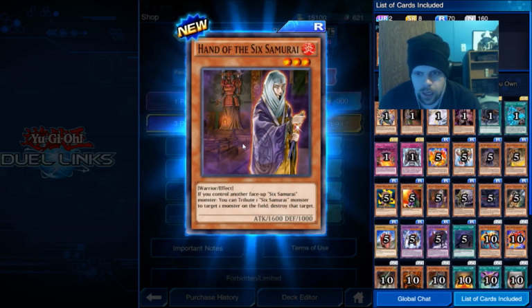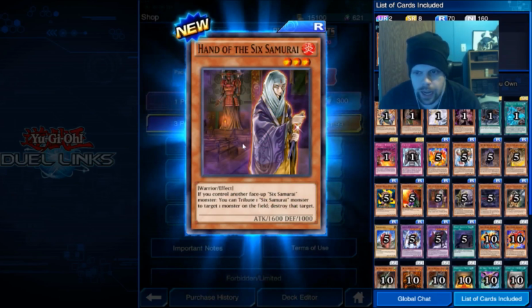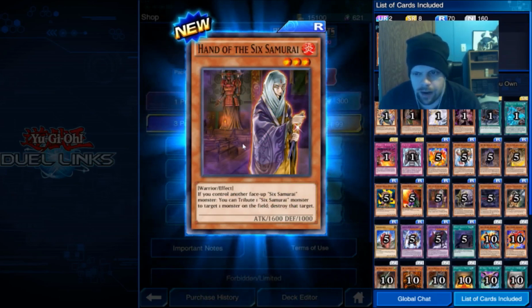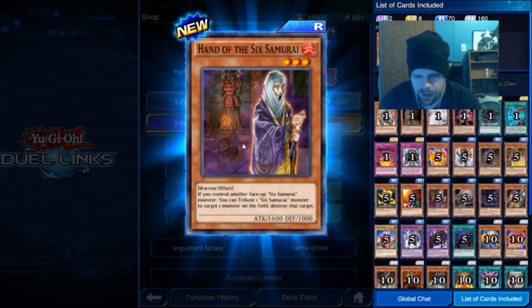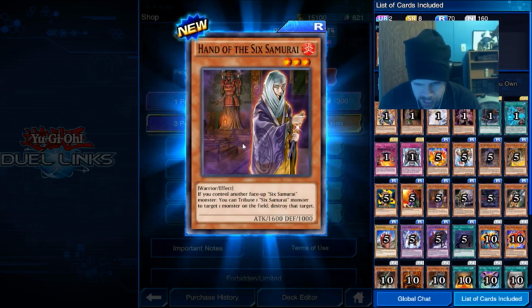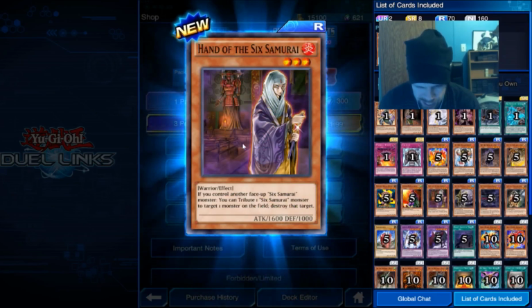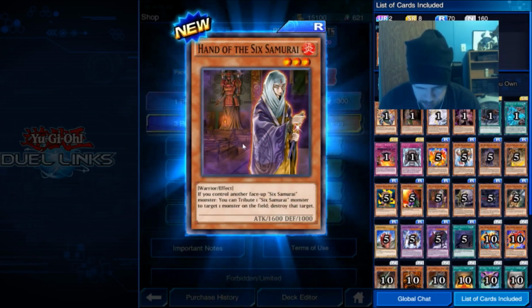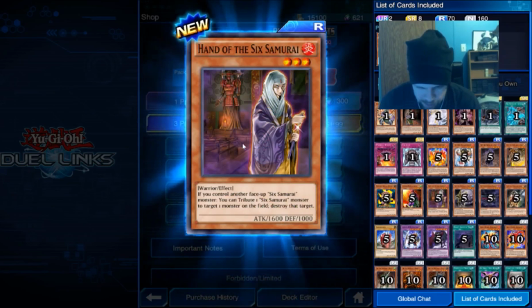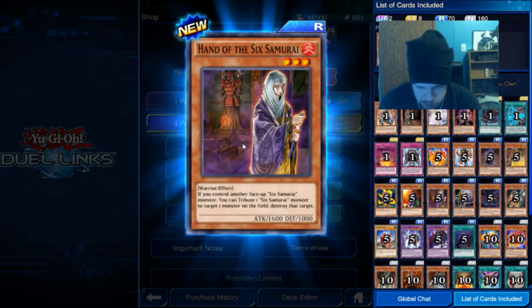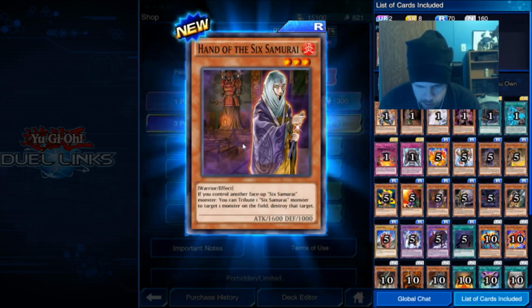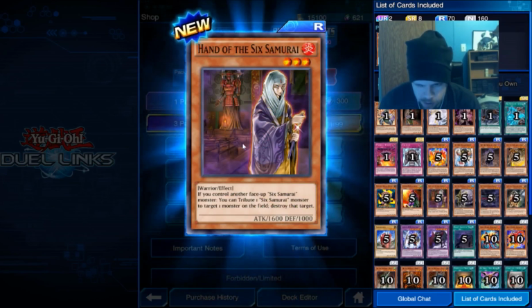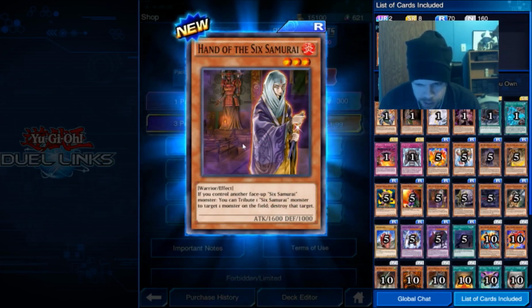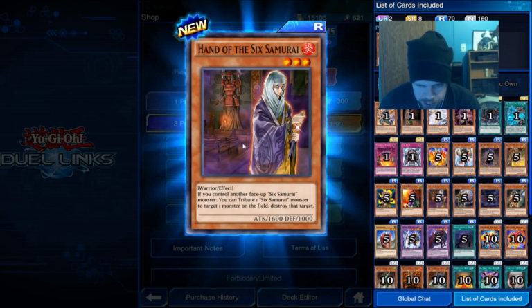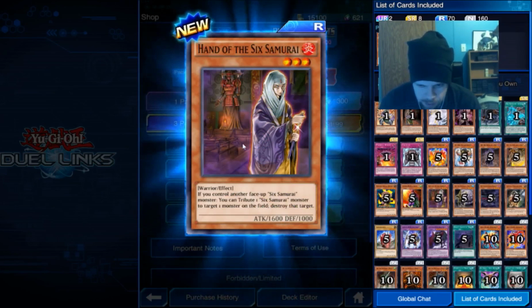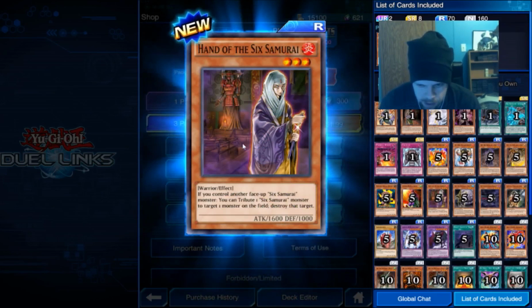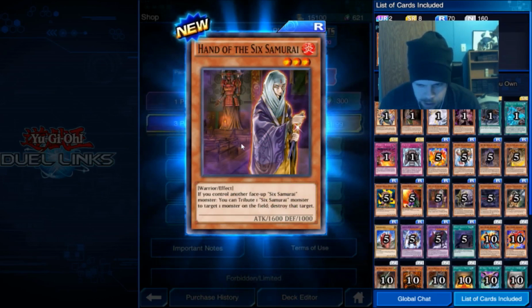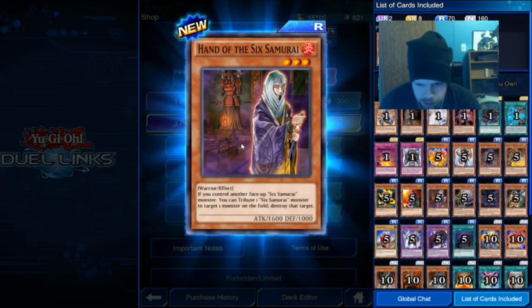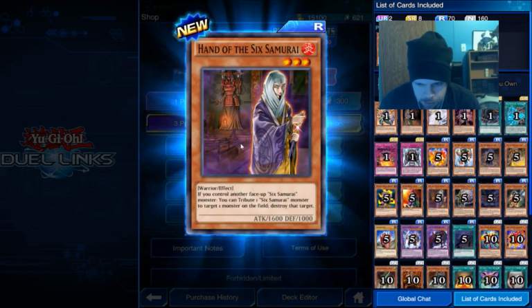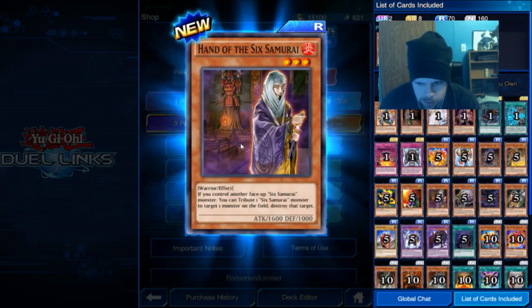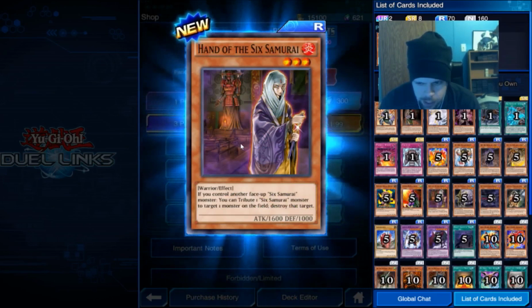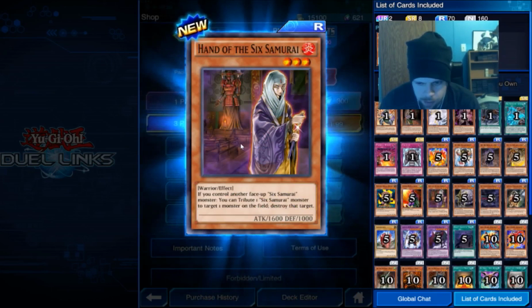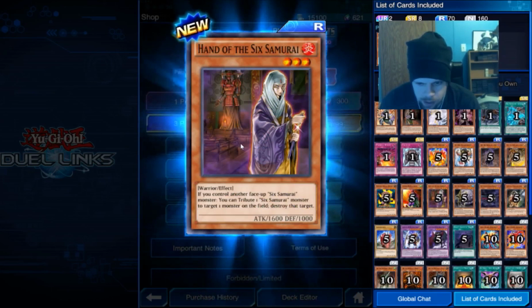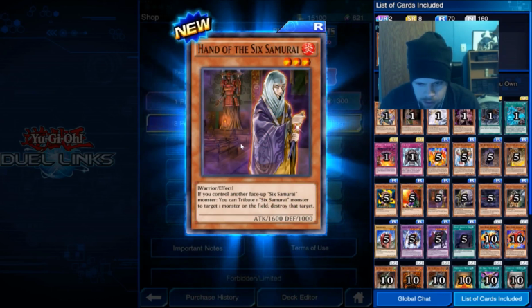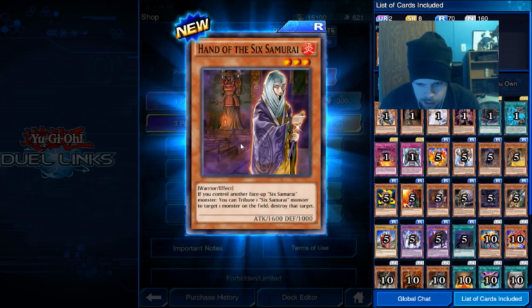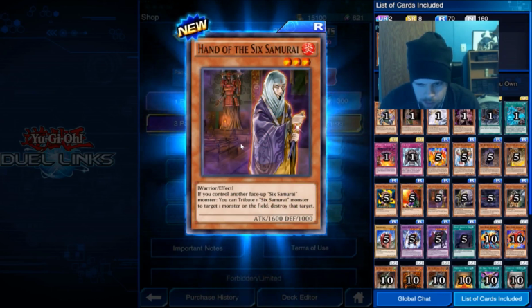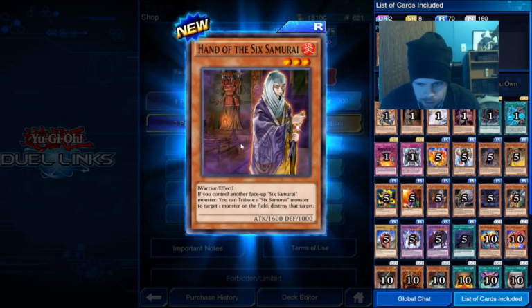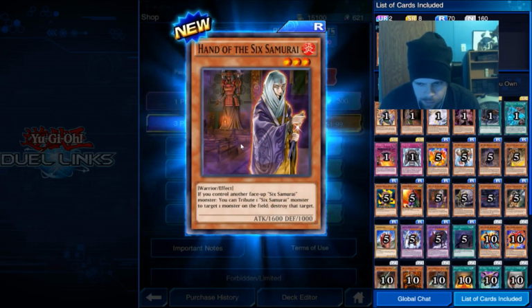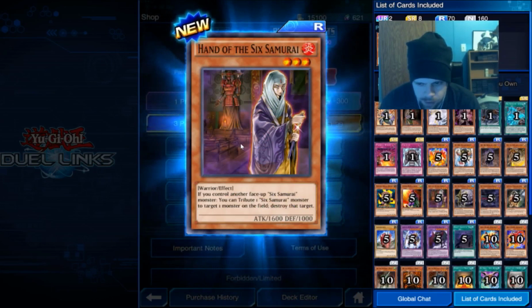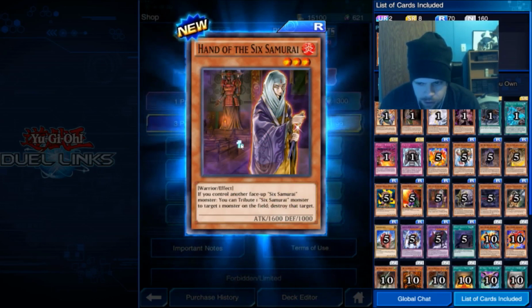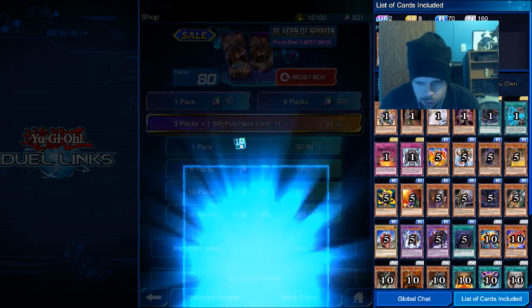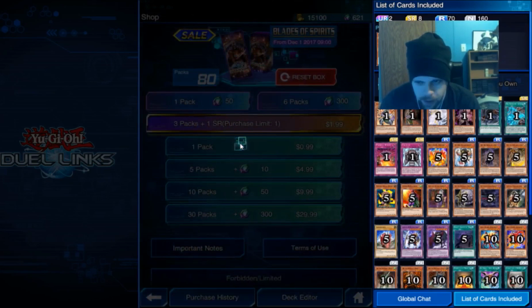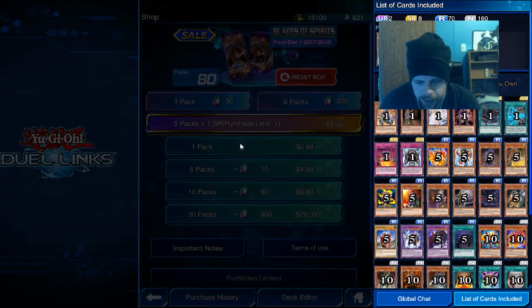Hand of the Sixth Samurai — if you control another Sixth Samurai monster, you can tribute one samurai monster to target and destroy one monster your opponent controls.